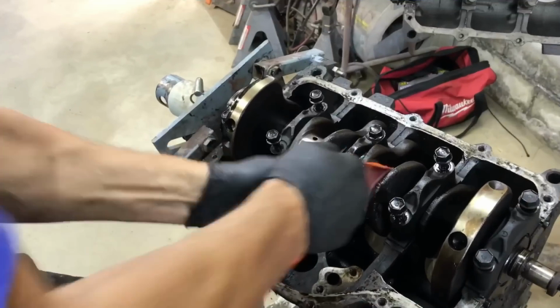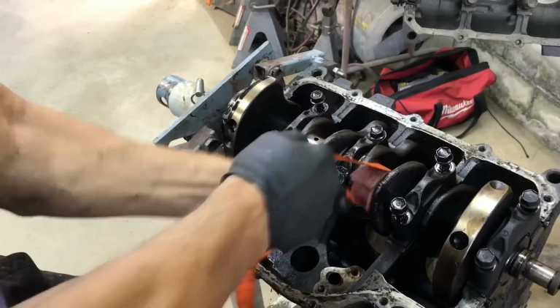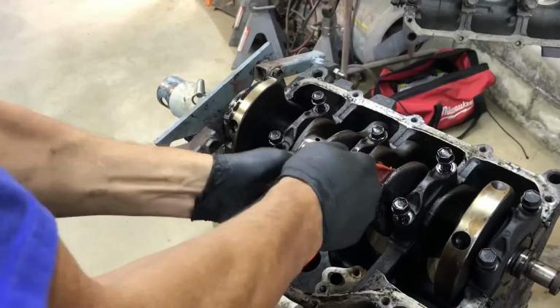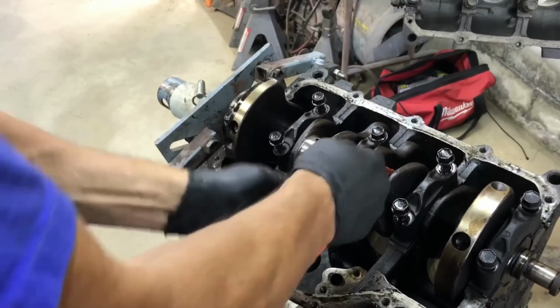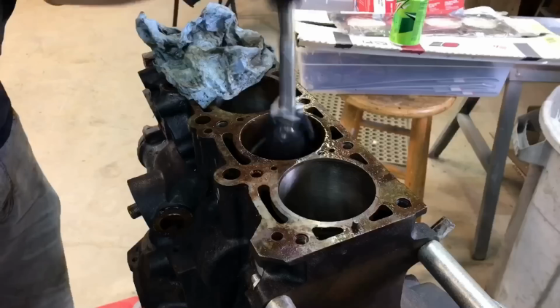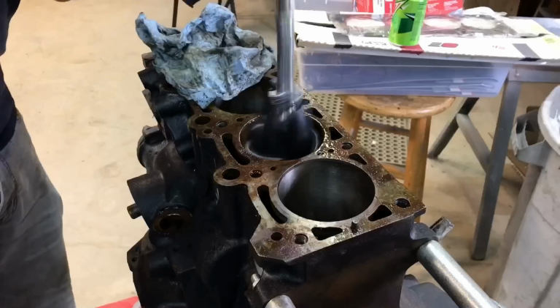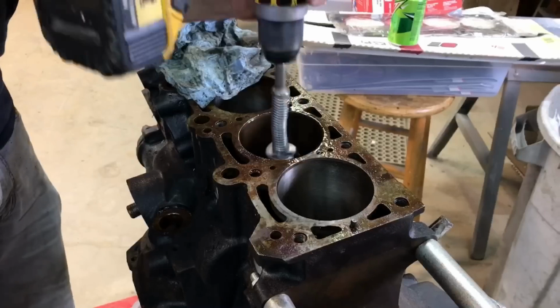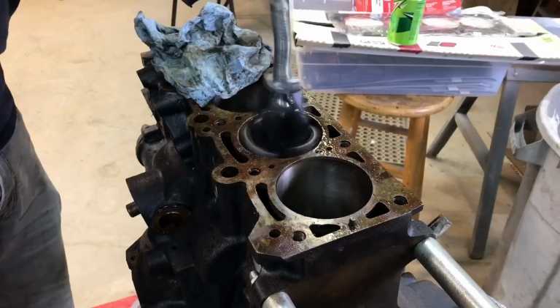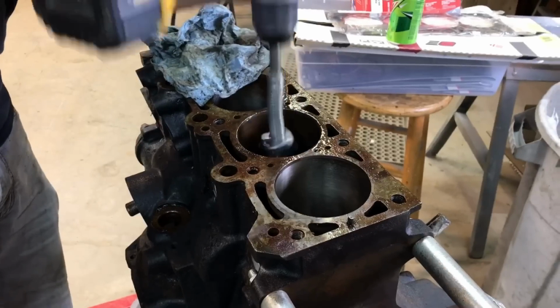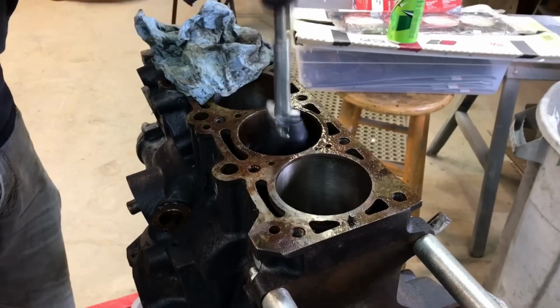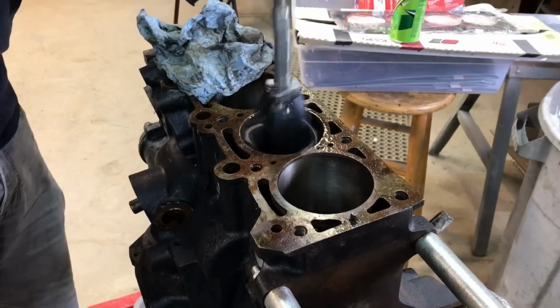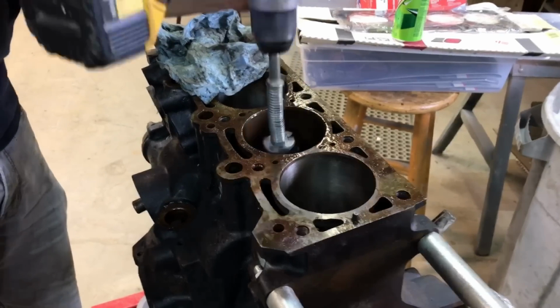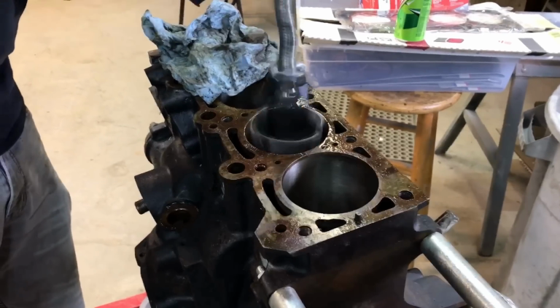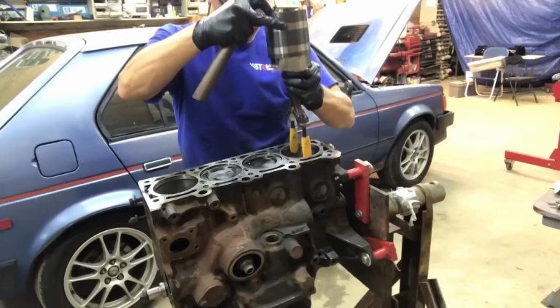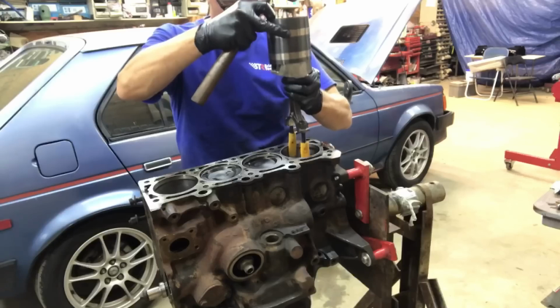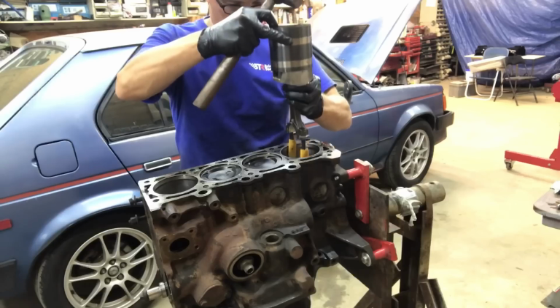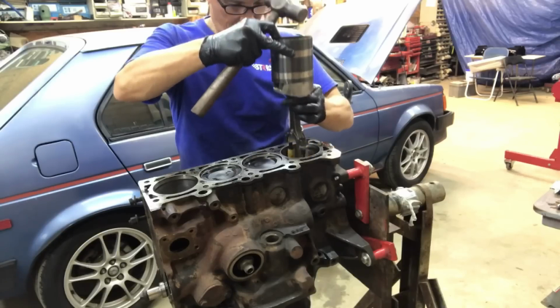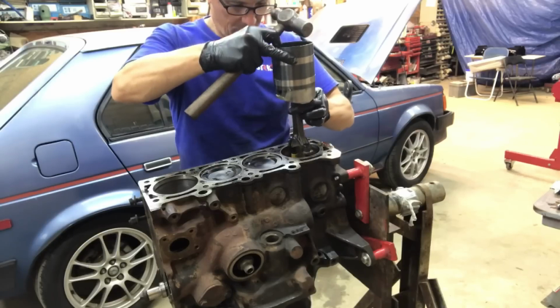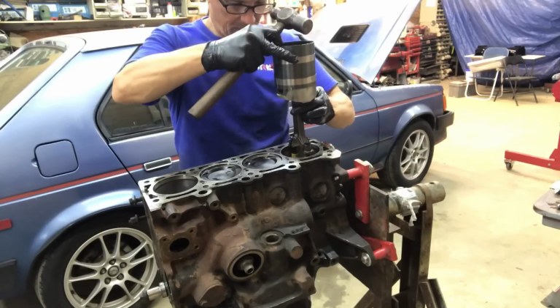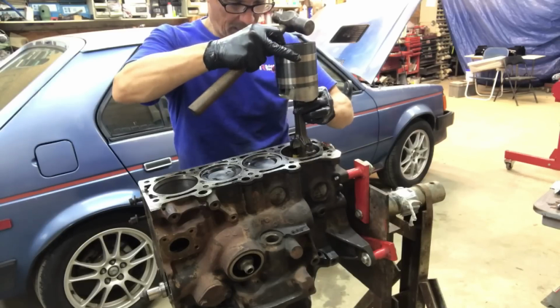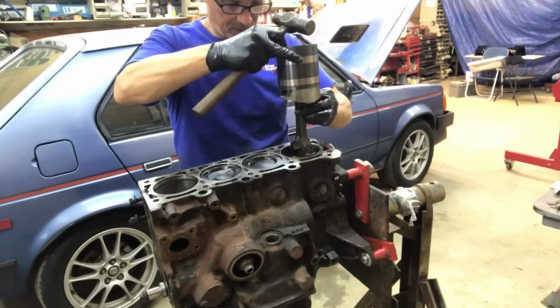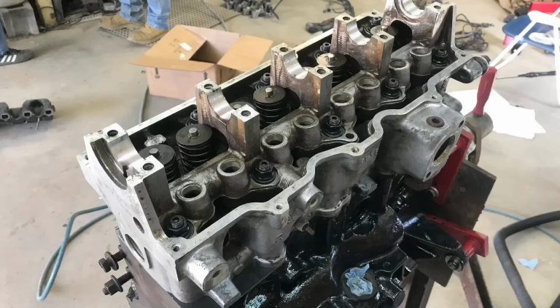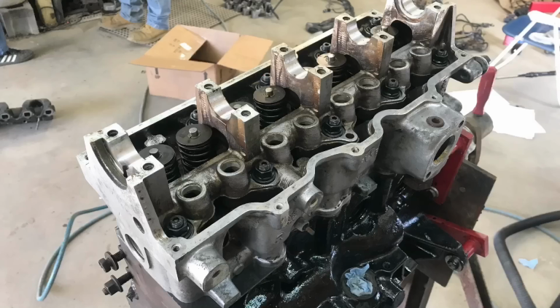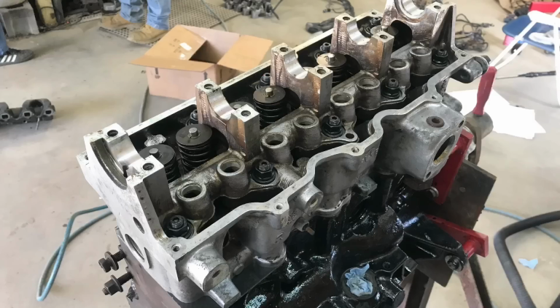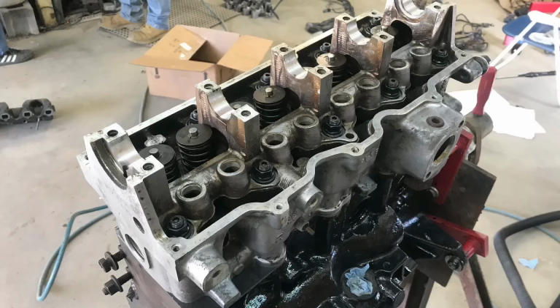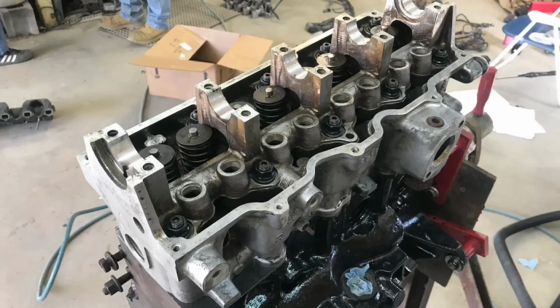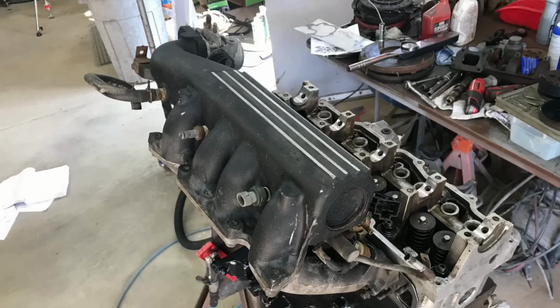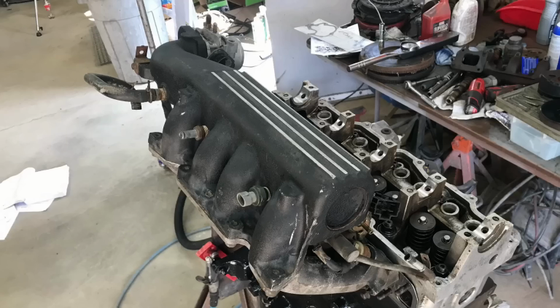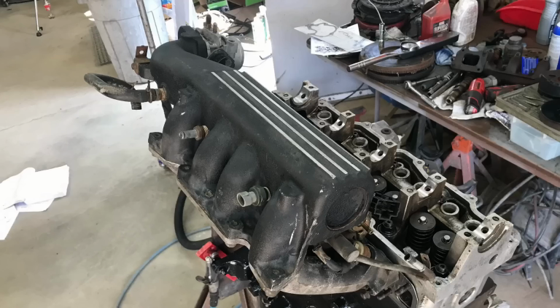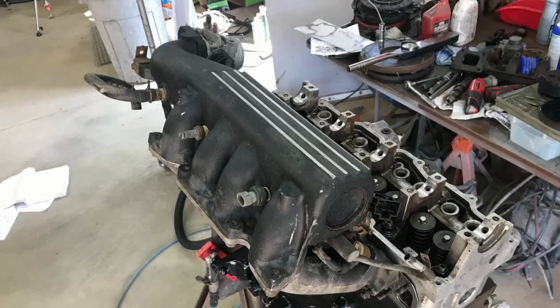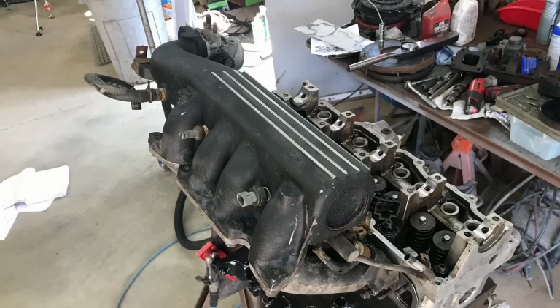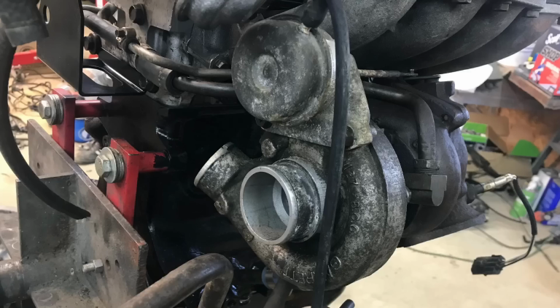Back in part one we finished the assembly of the short block. Now it's time to install the cylinder head, intake manifold, and turbo.